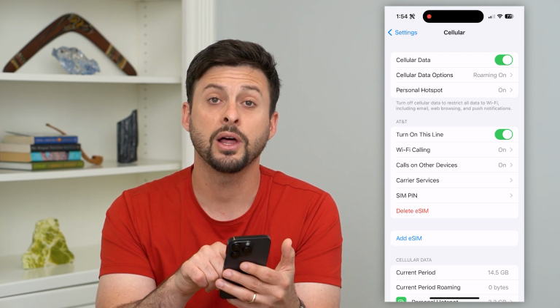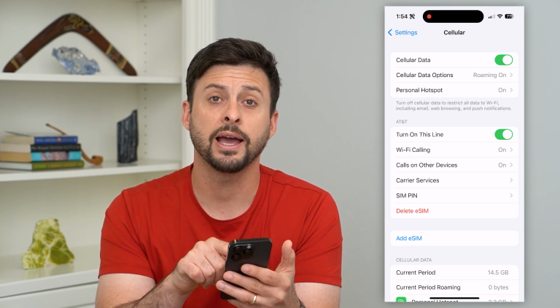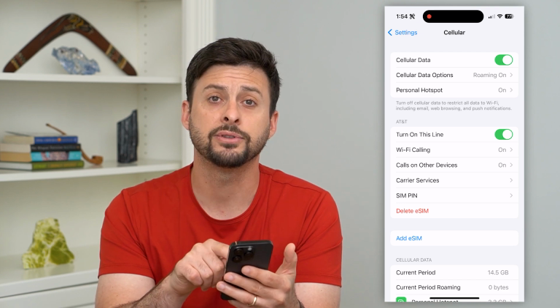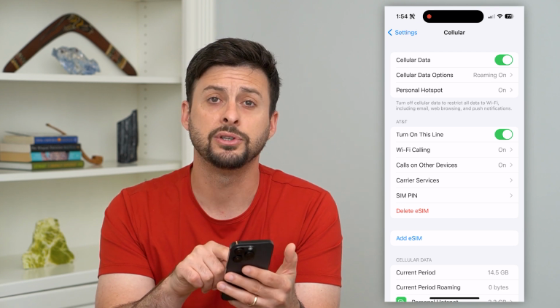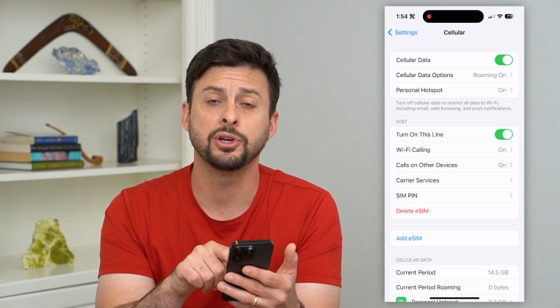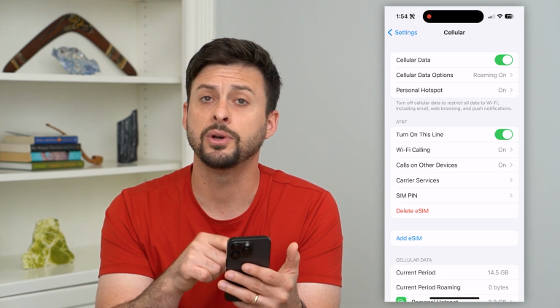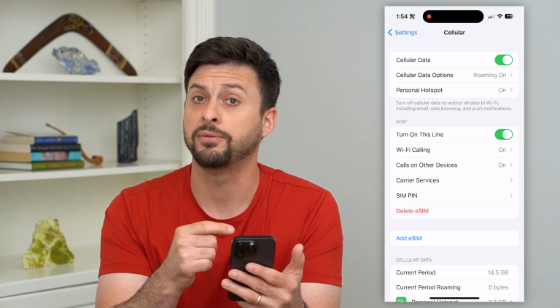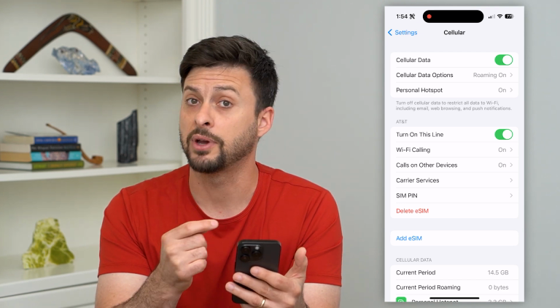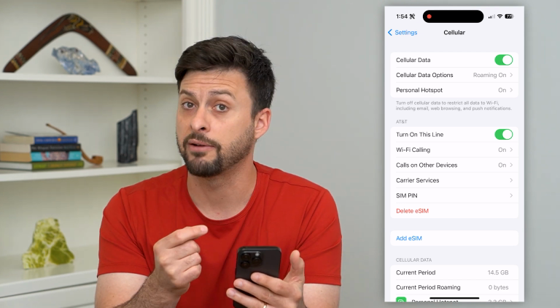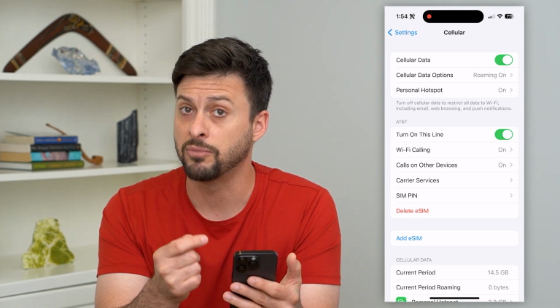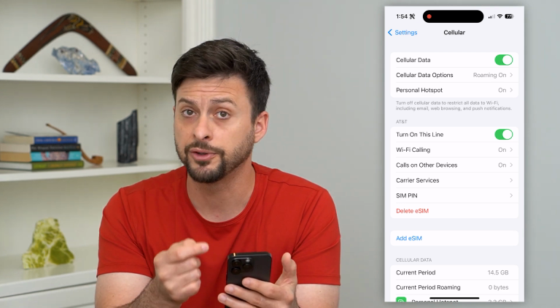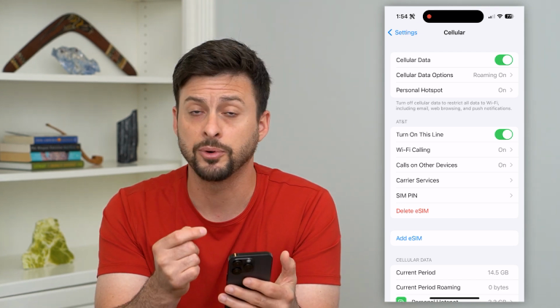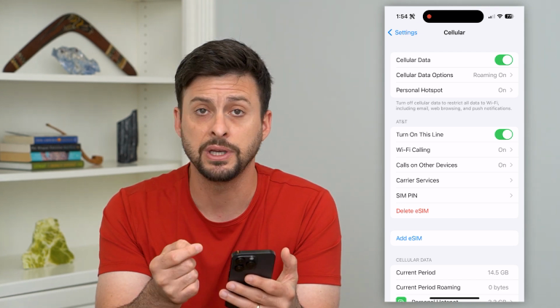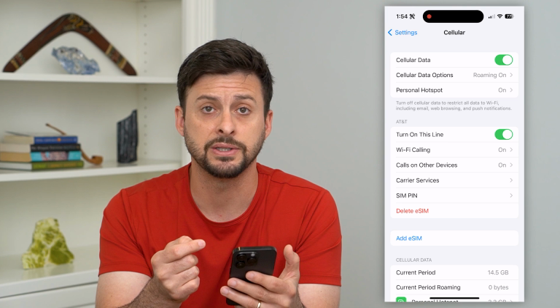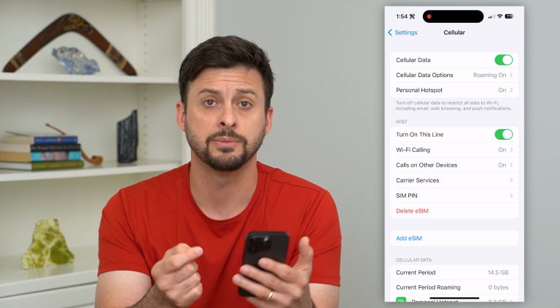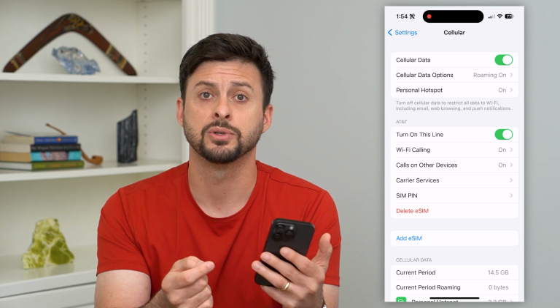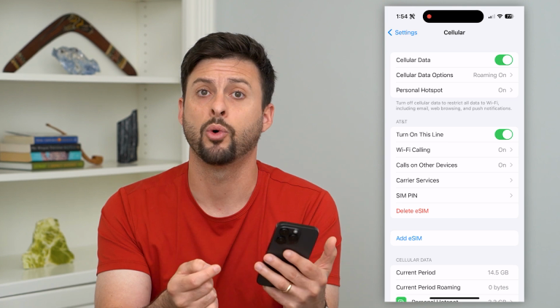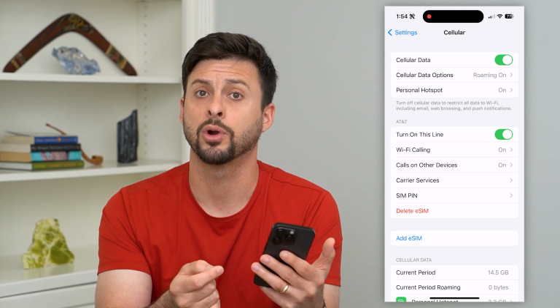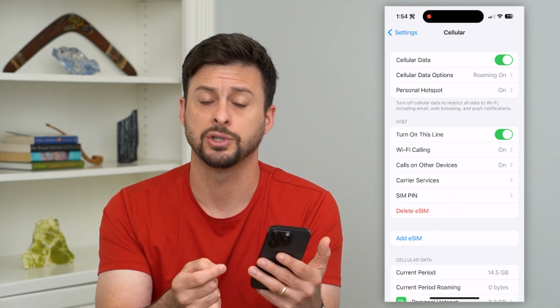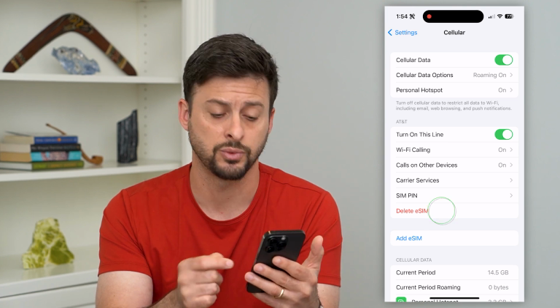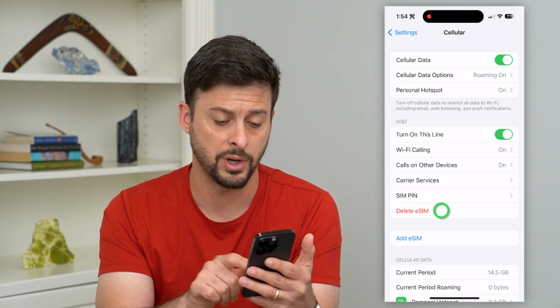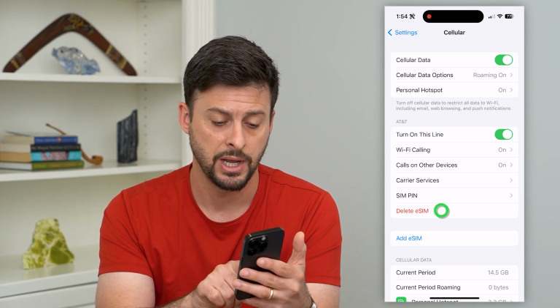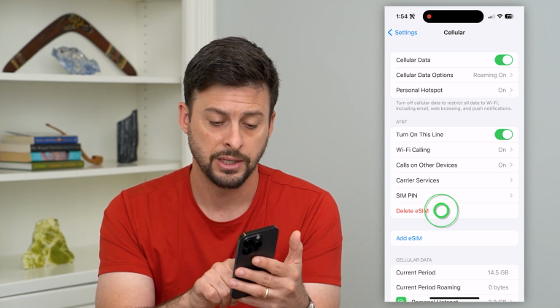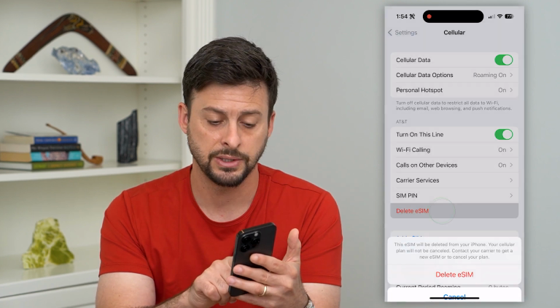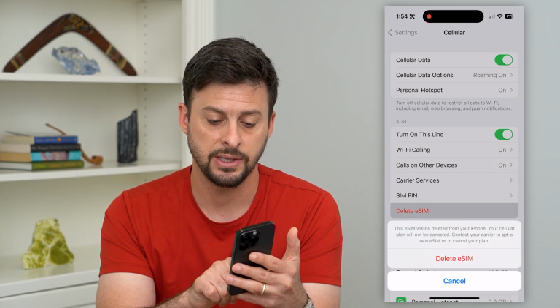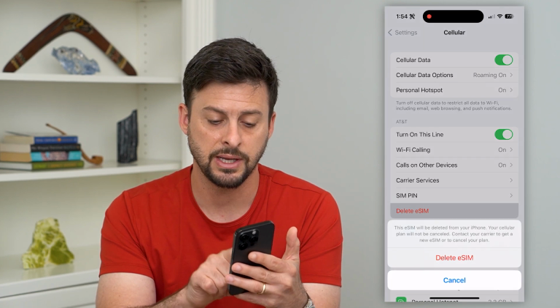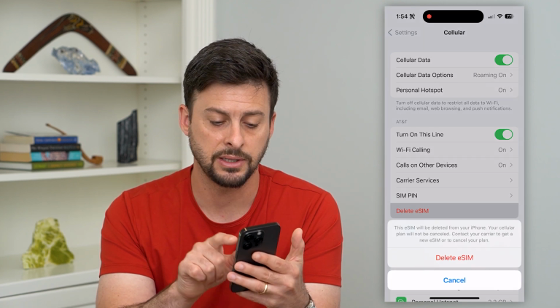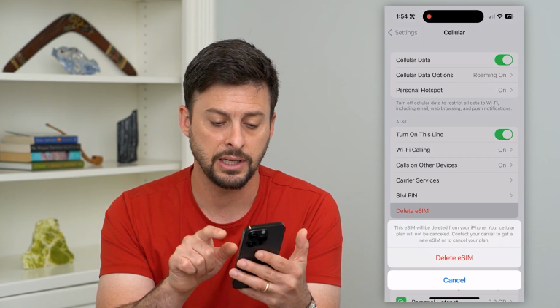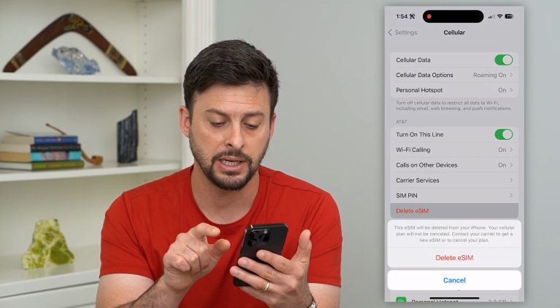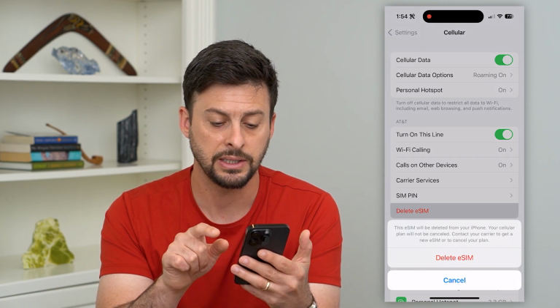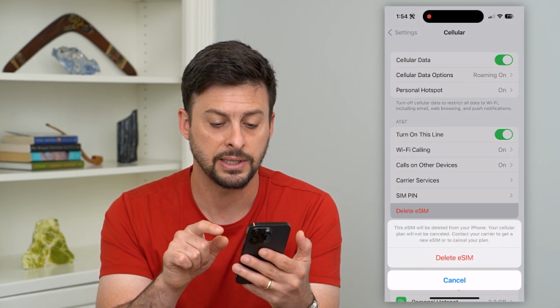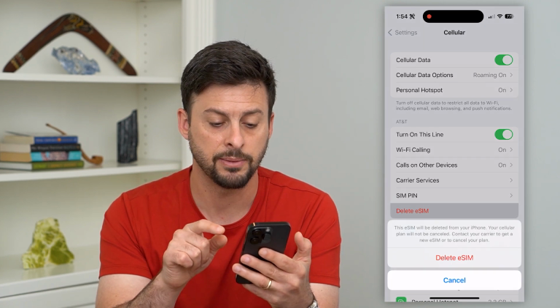All you have to do, whether you have multiple eSIMs or just one, is hit that Delete eSIM button.